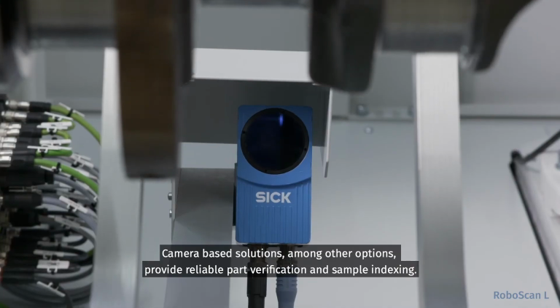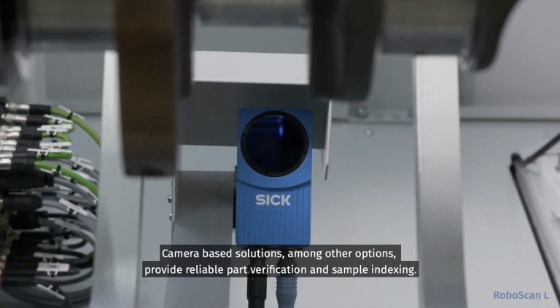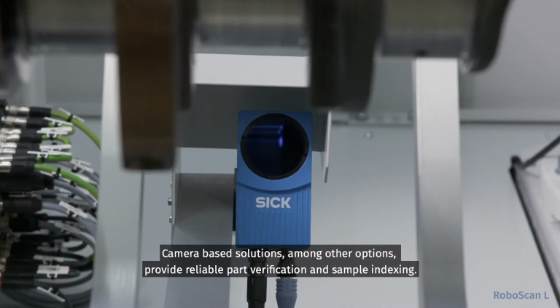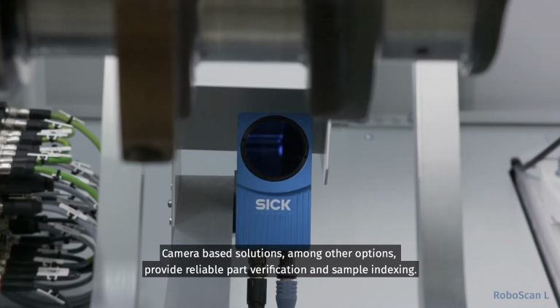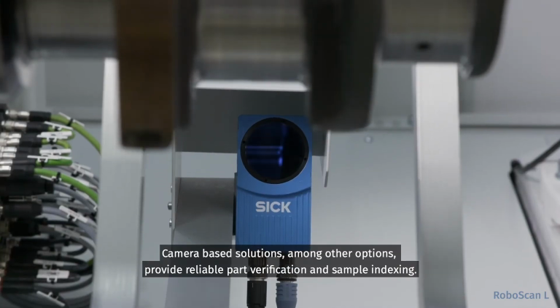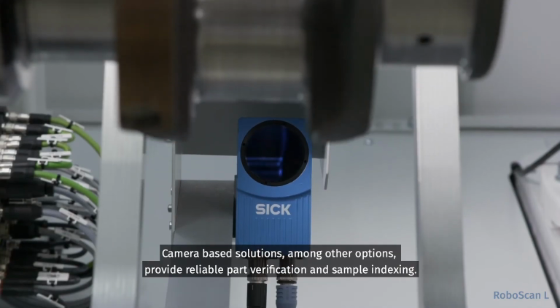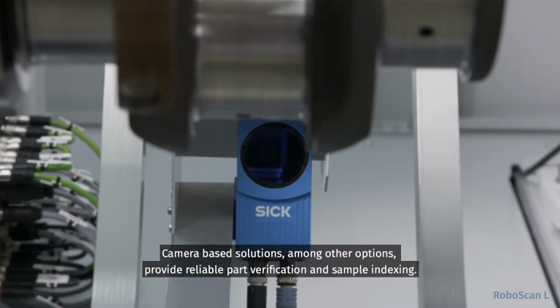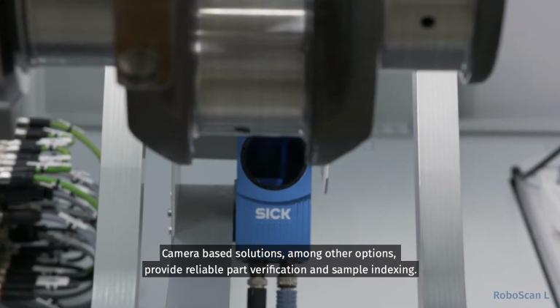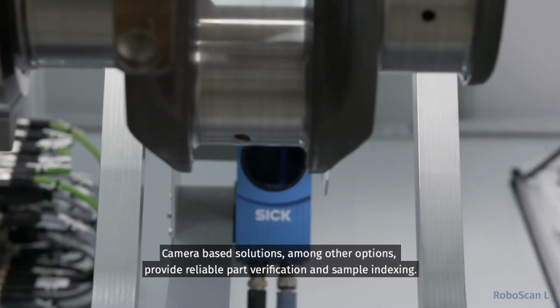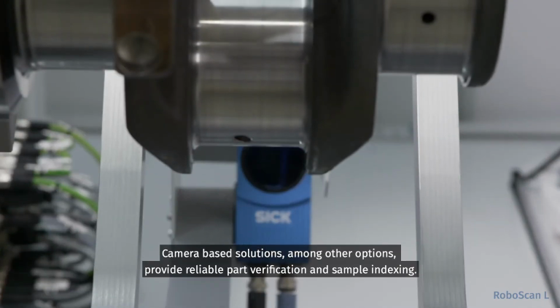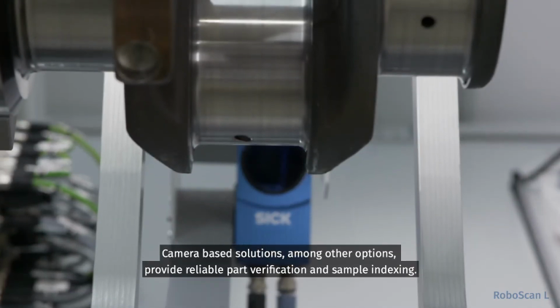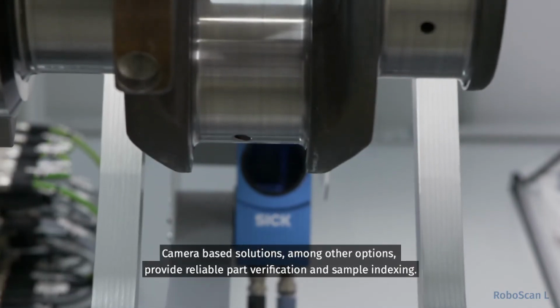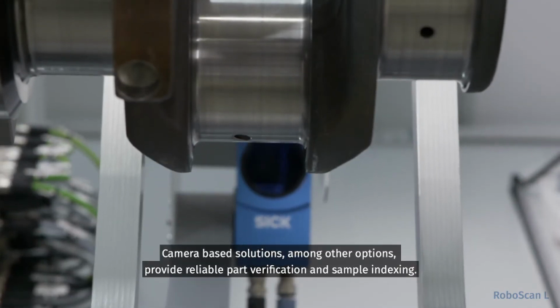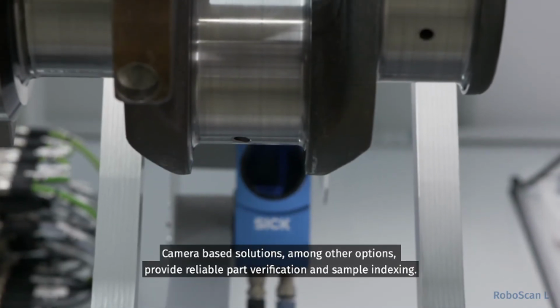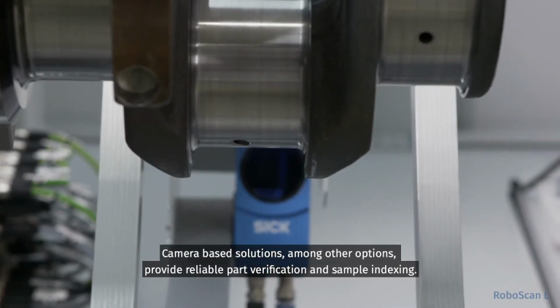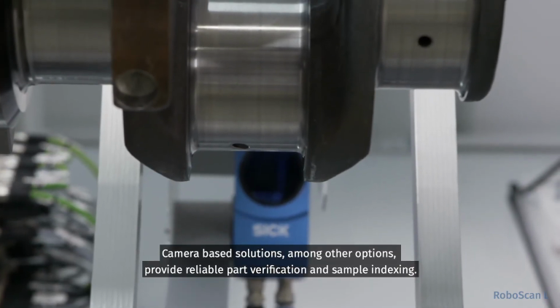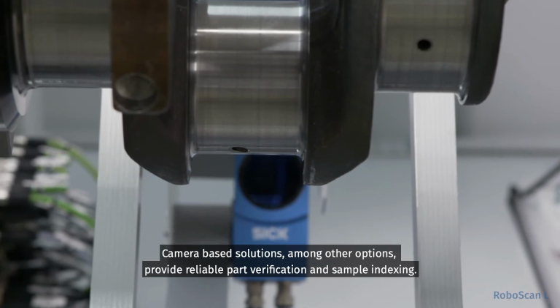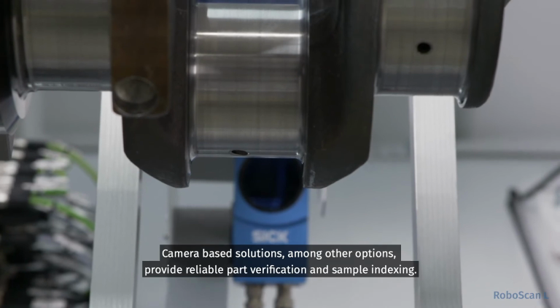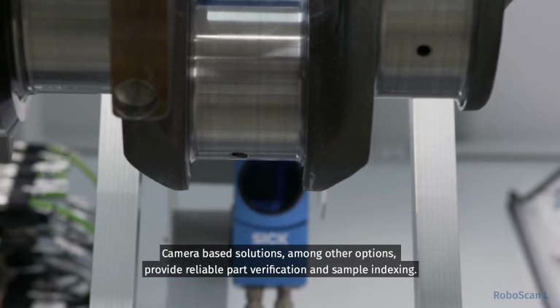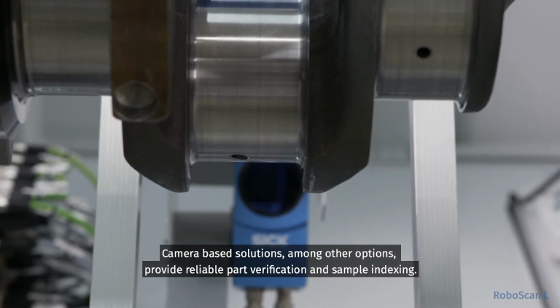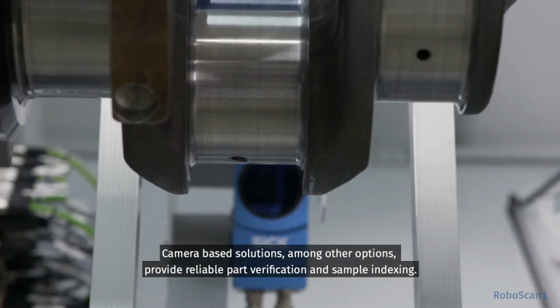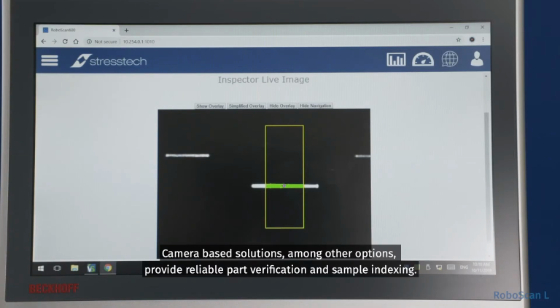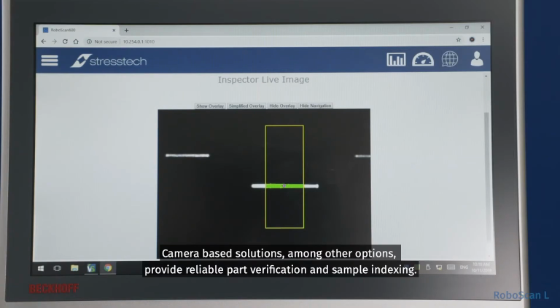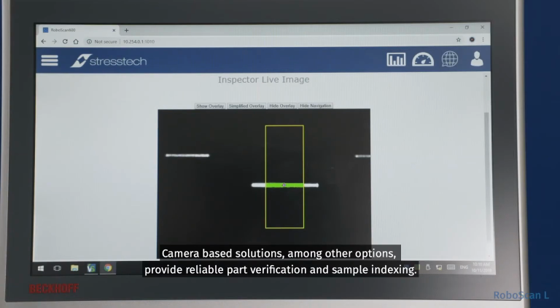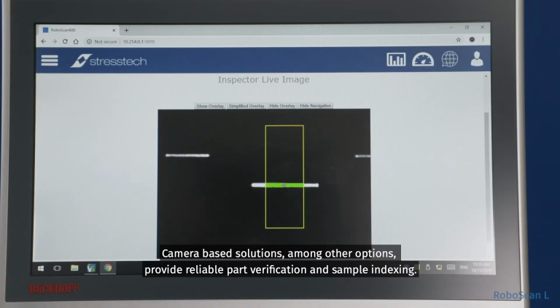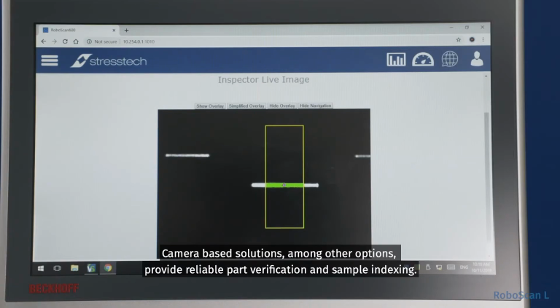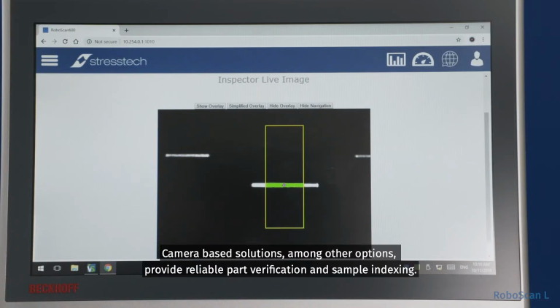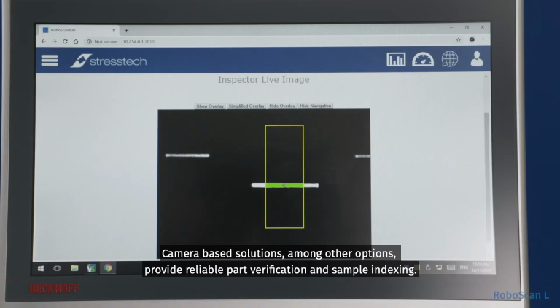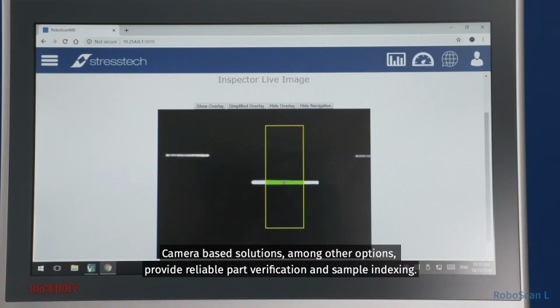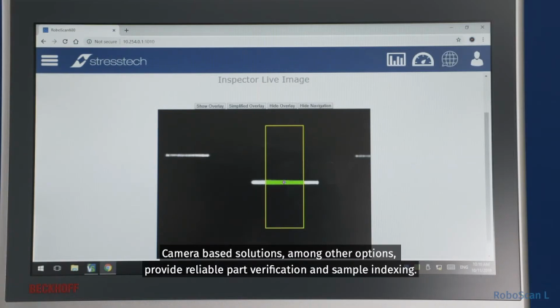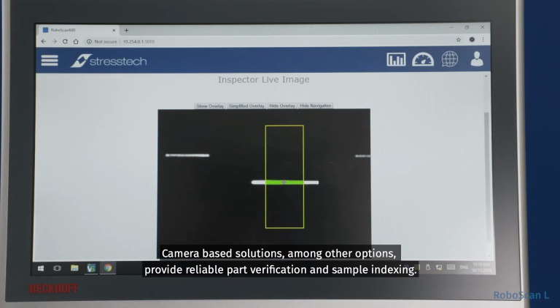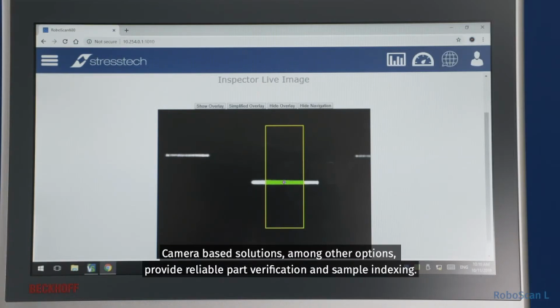Camera-based solutions, among other options, provide reliable part verification and sample indexing.